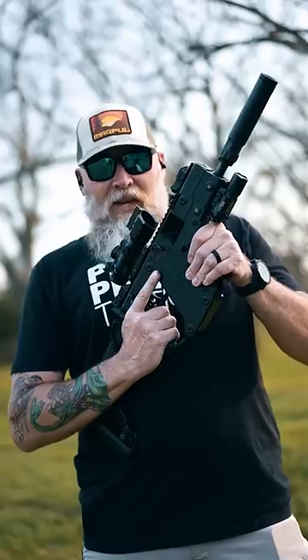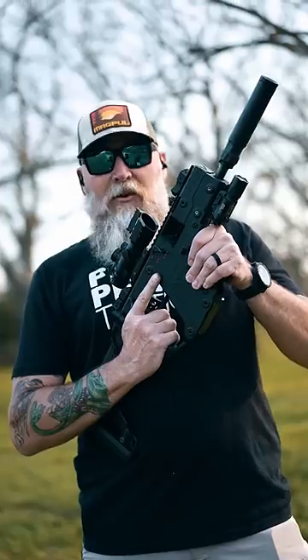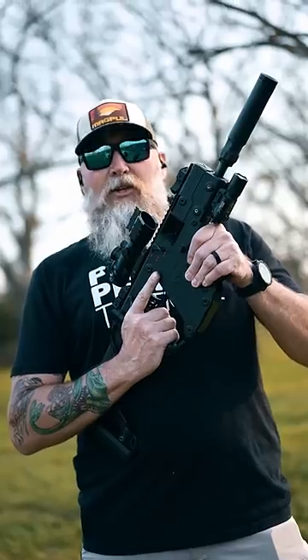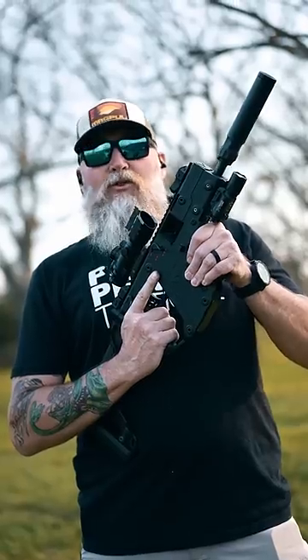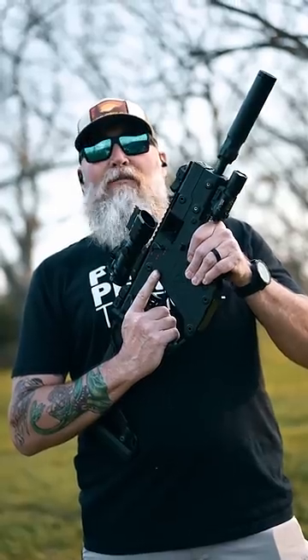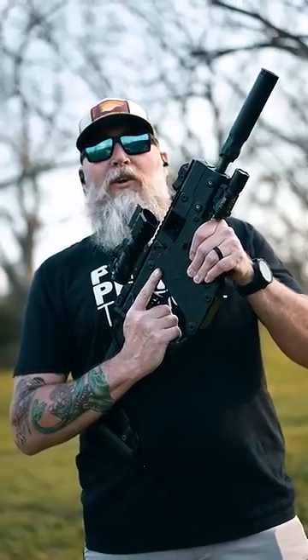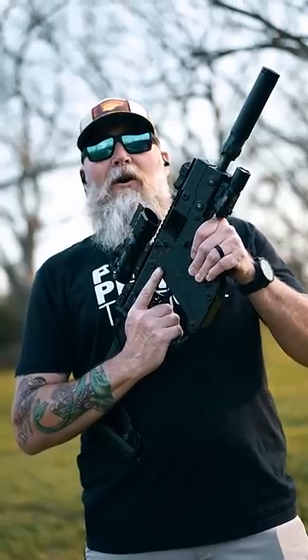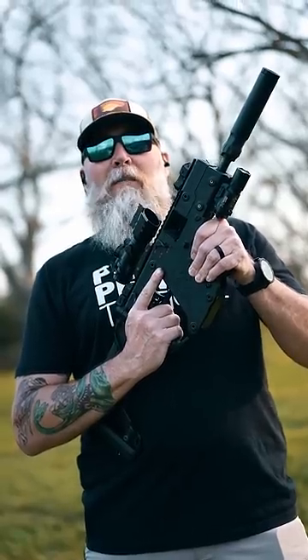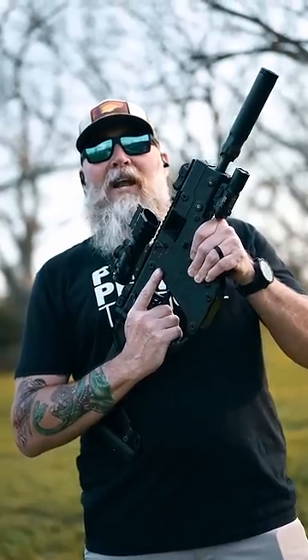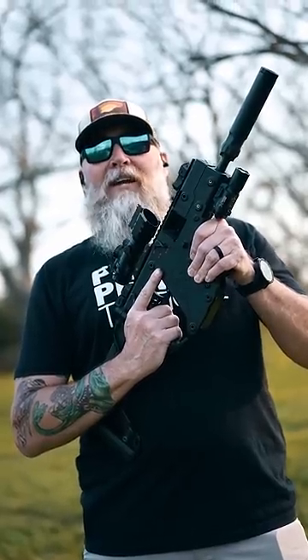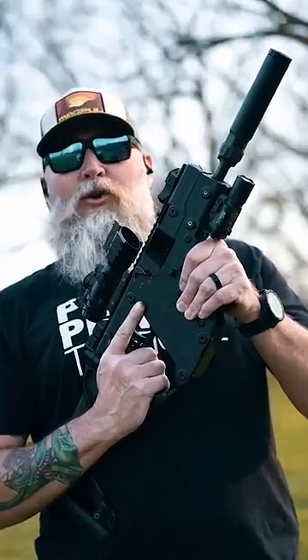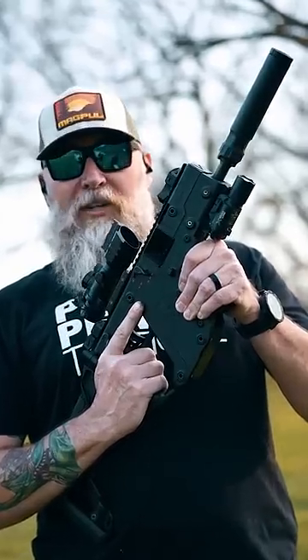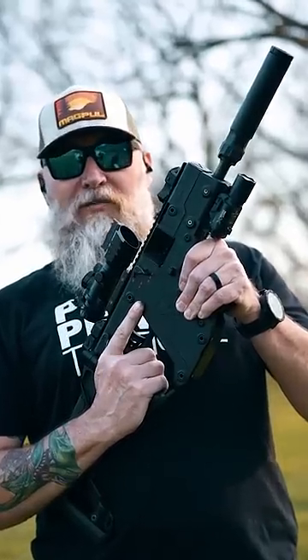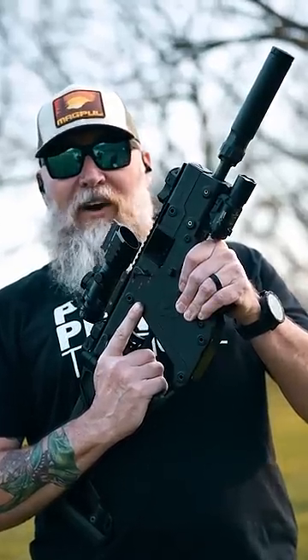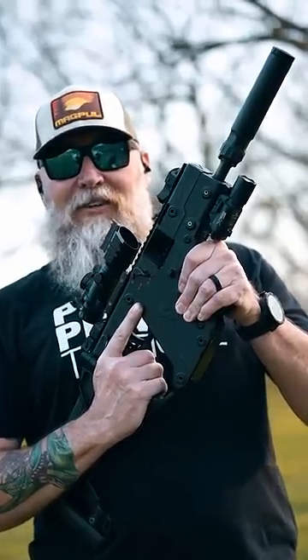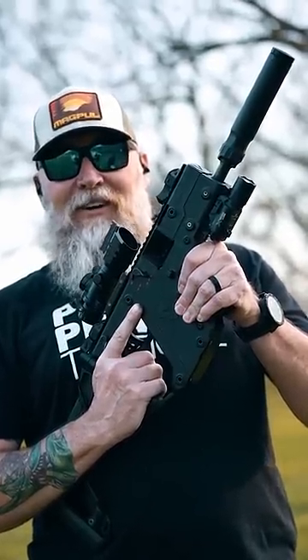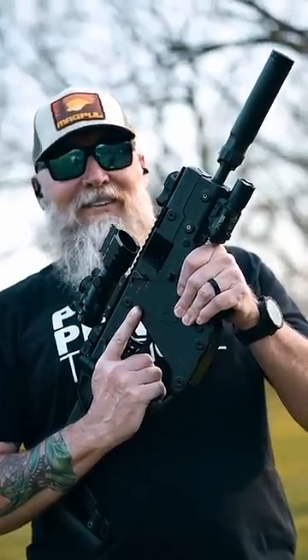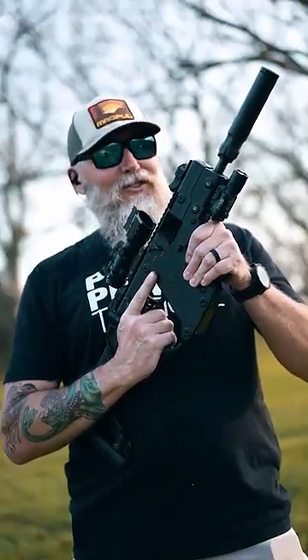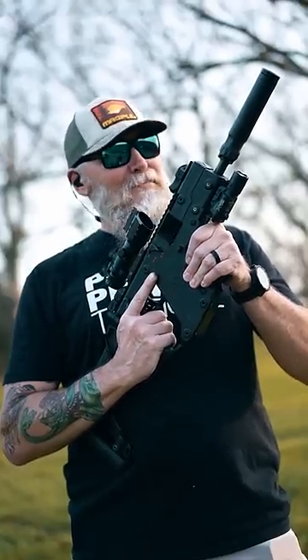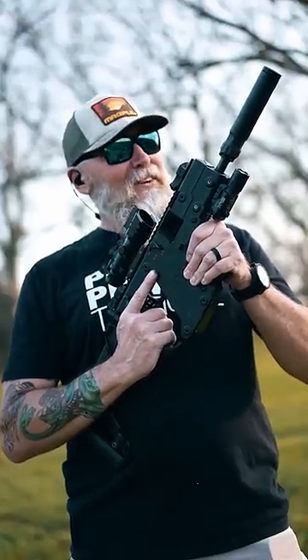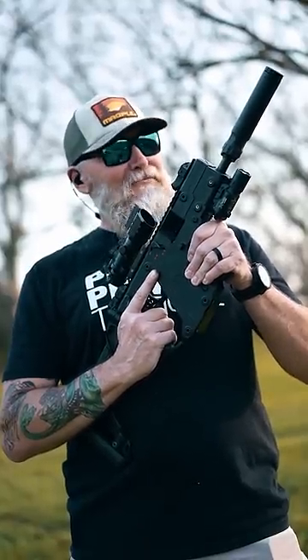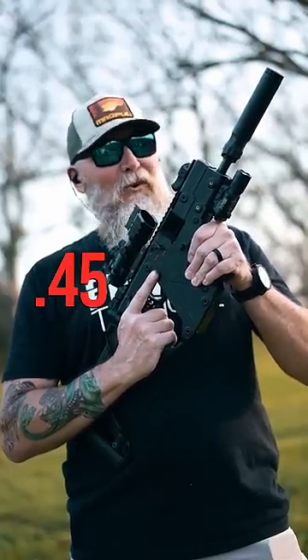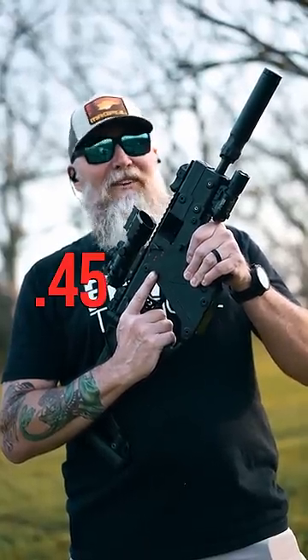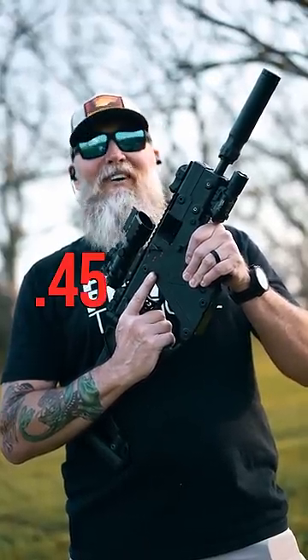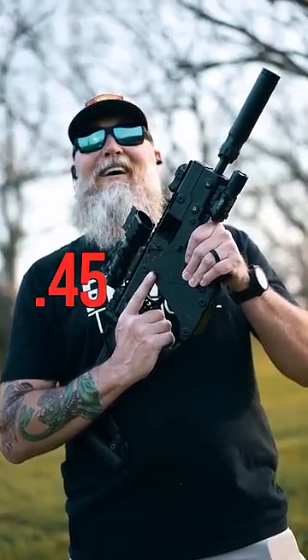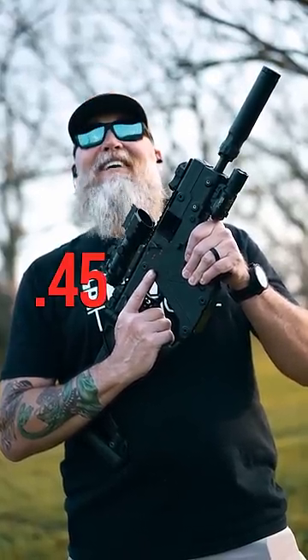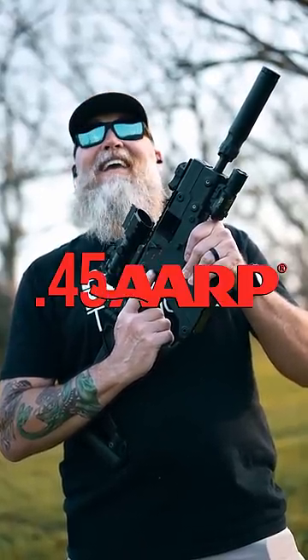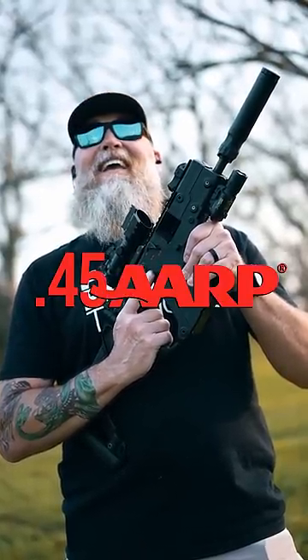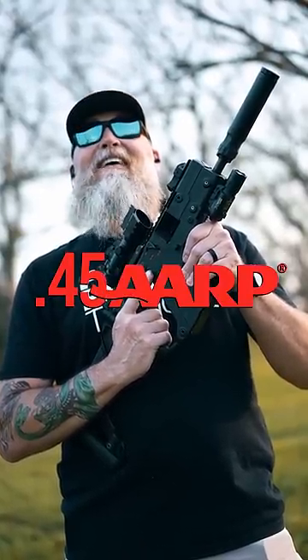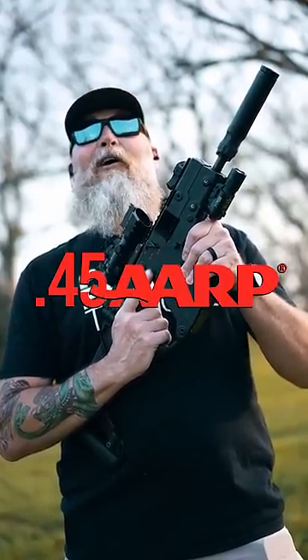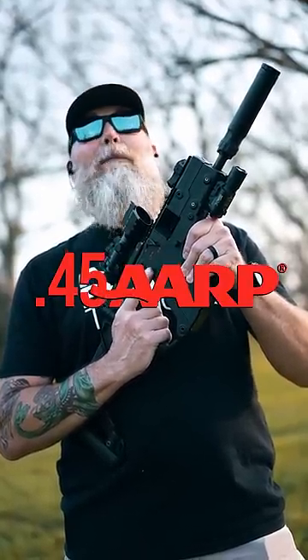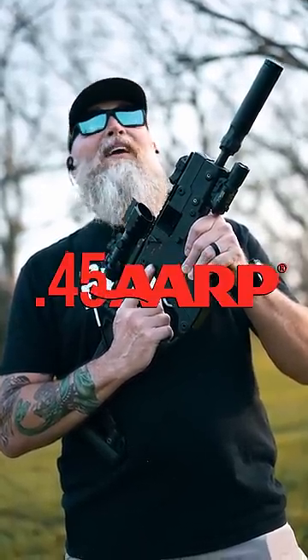How to use a fully automatic KRISS Vector, chambered in .45 ACP.